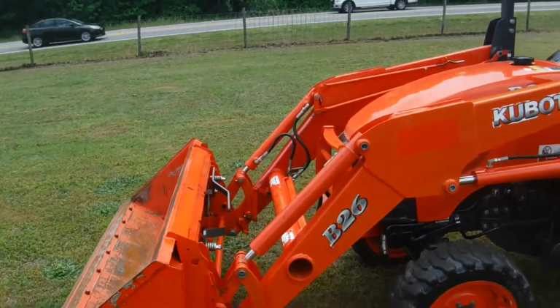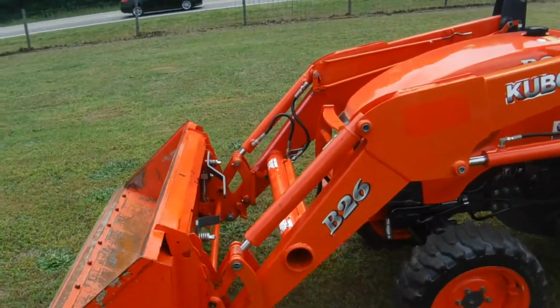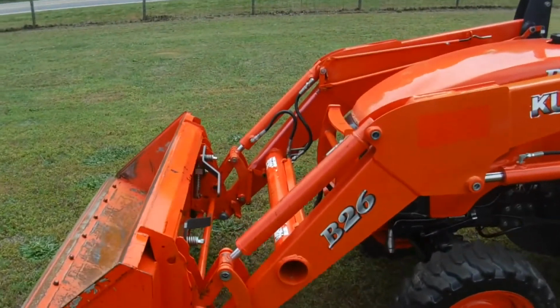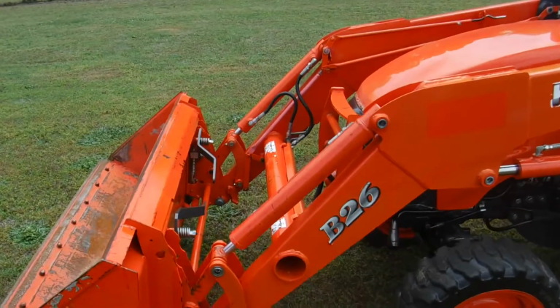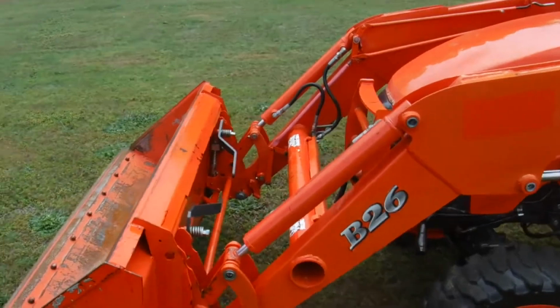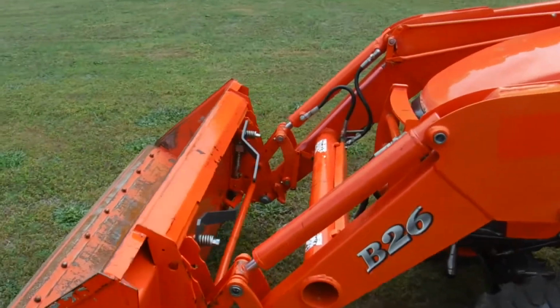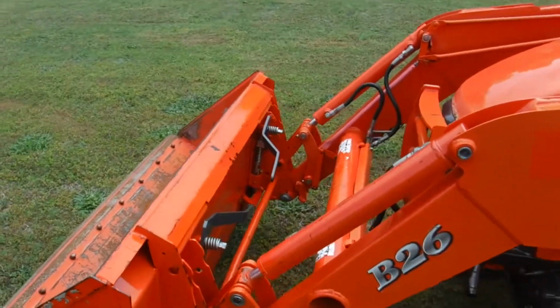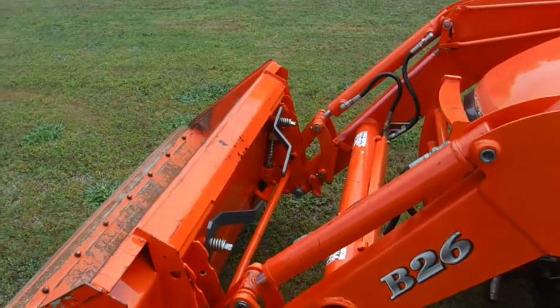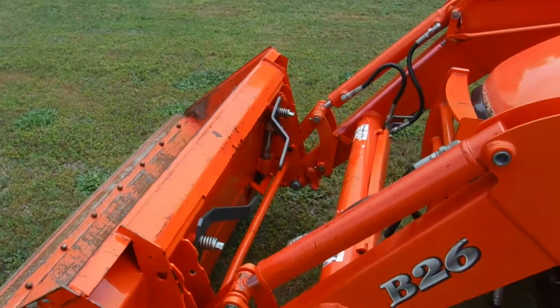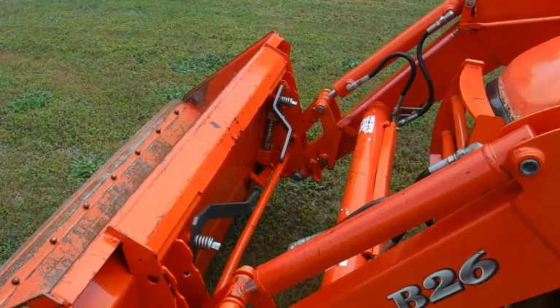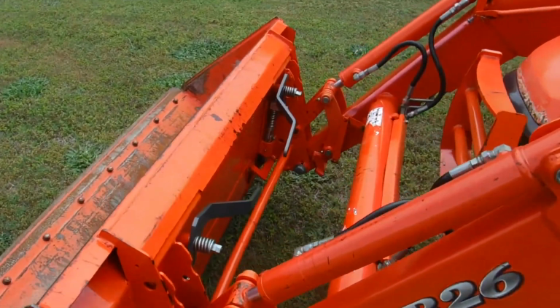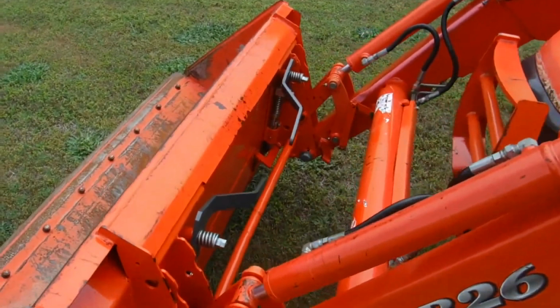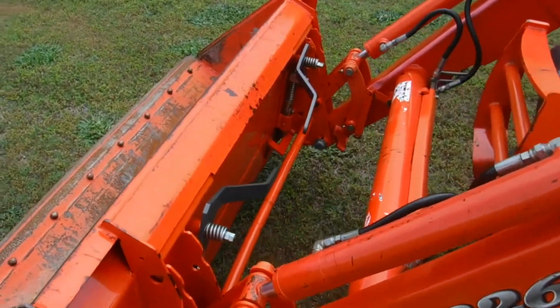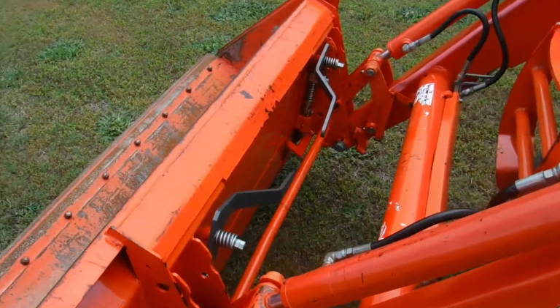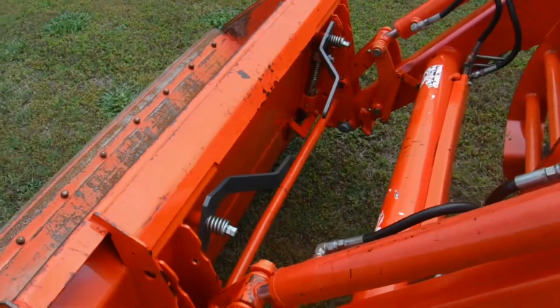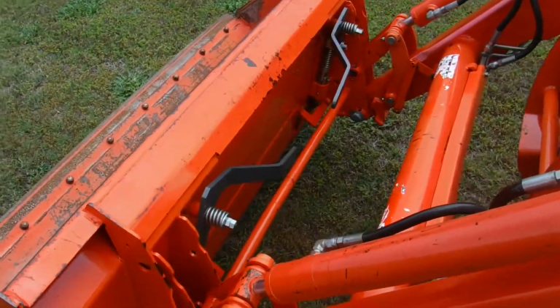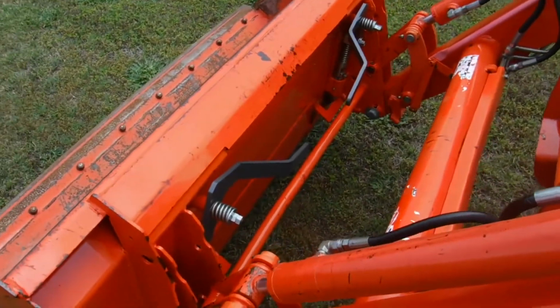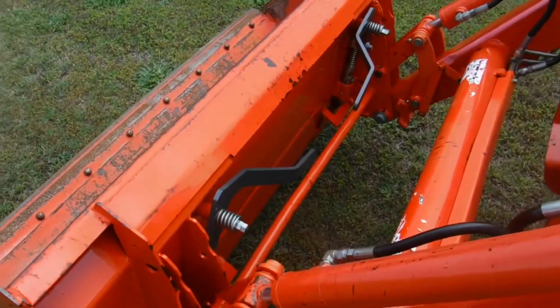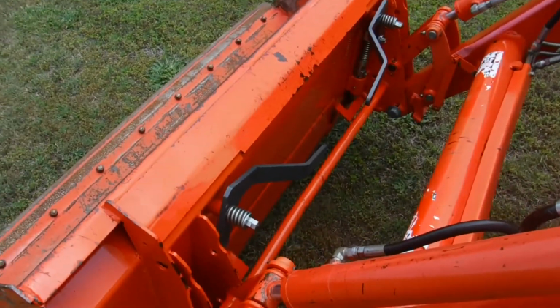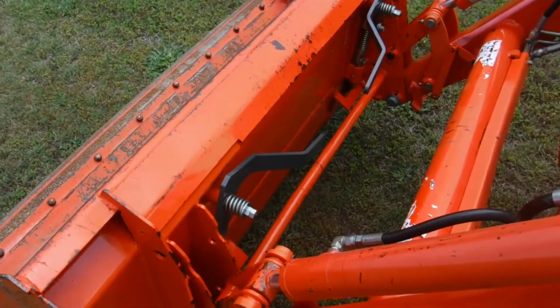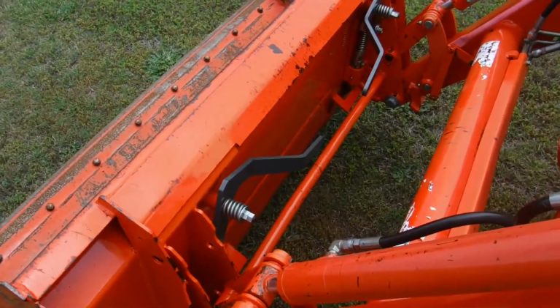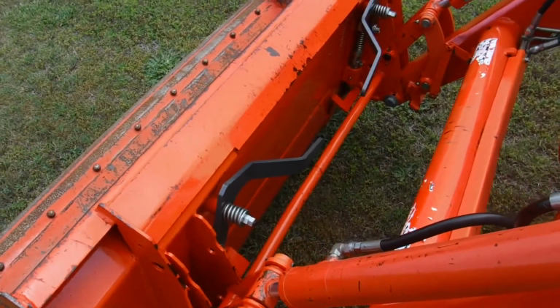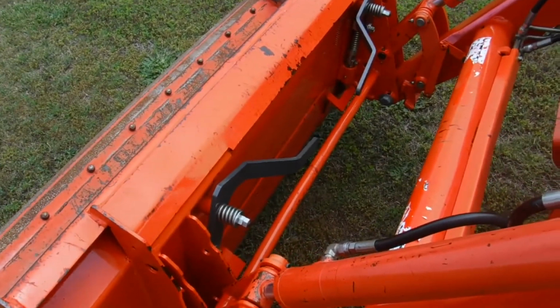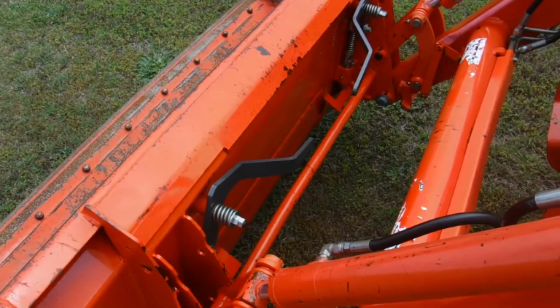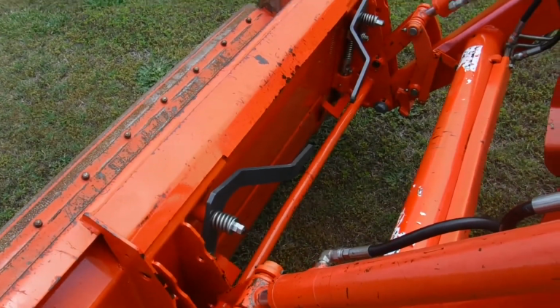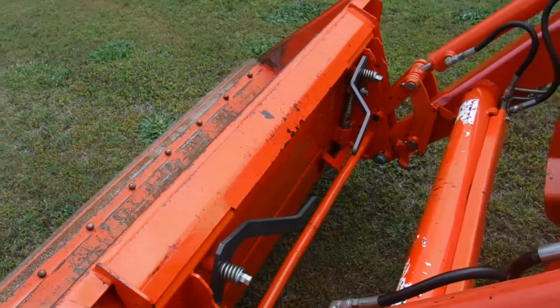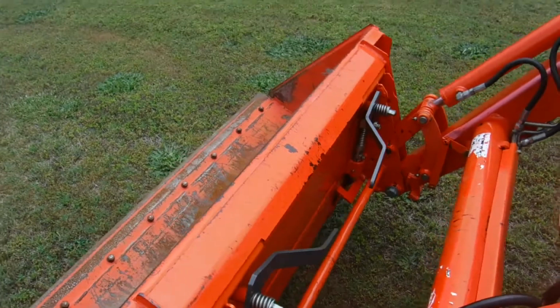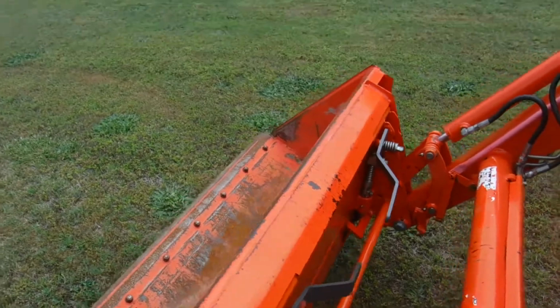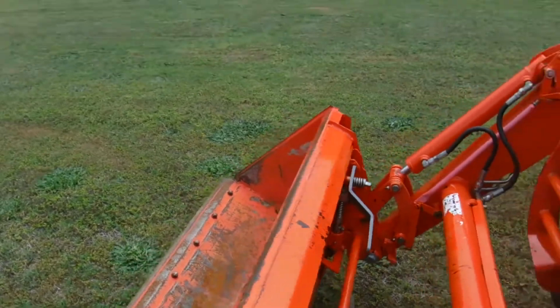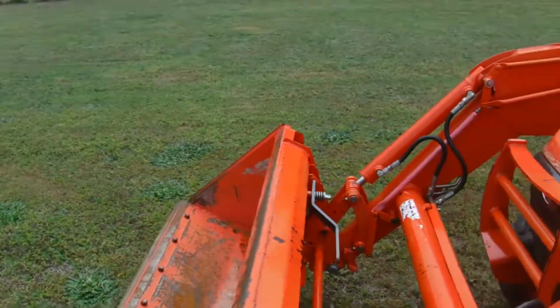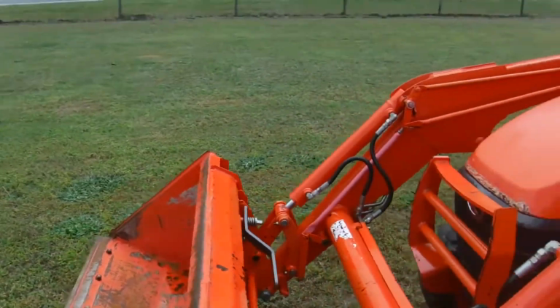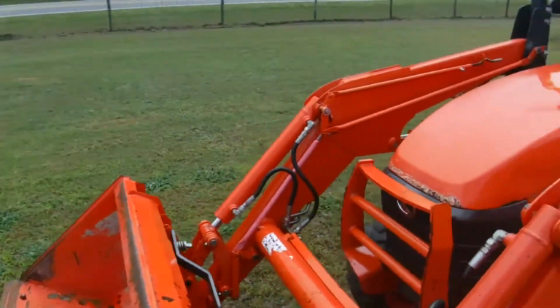Skid steer attached — look here, anything that will fit on a skid steer will fit on this front loader. That's pretty neat.